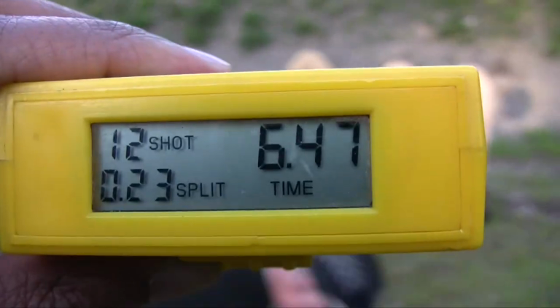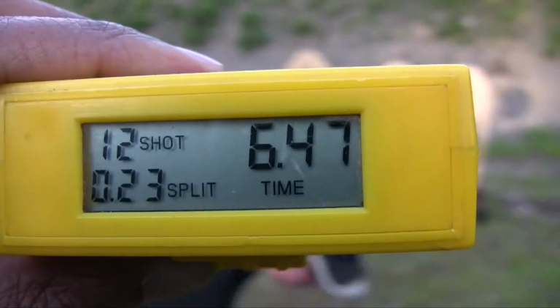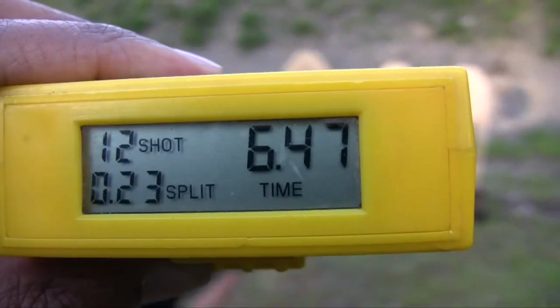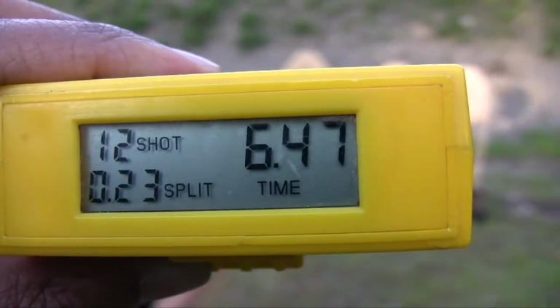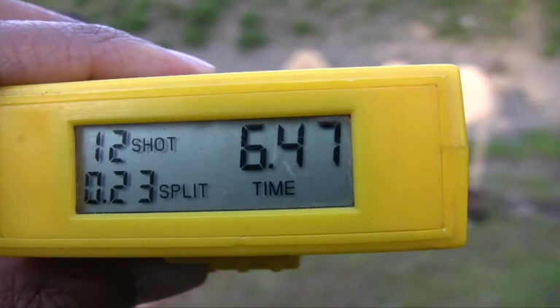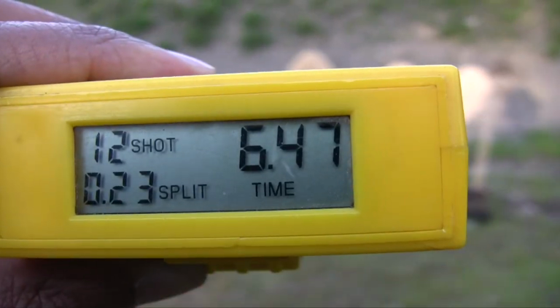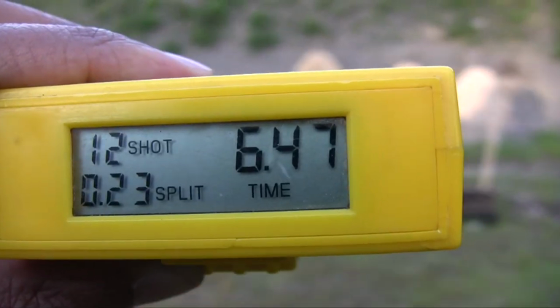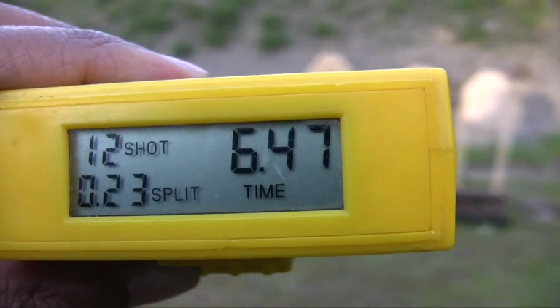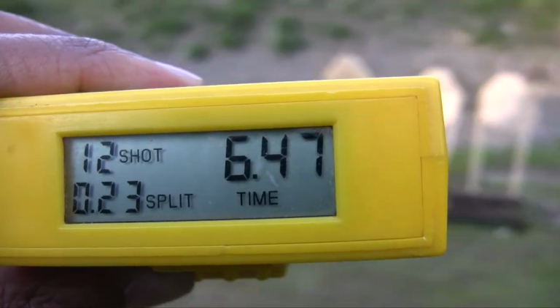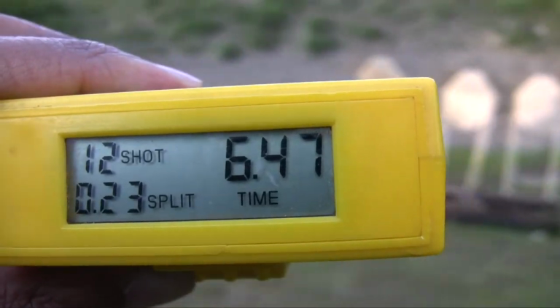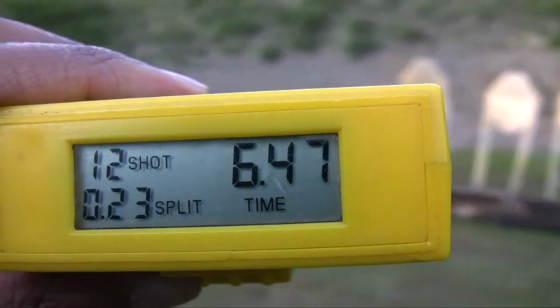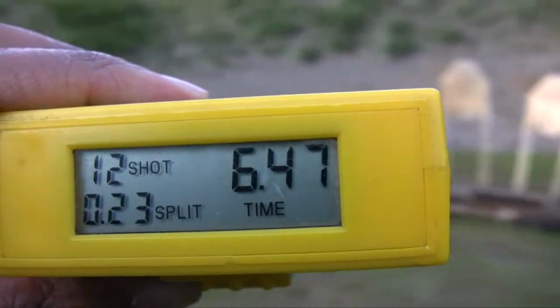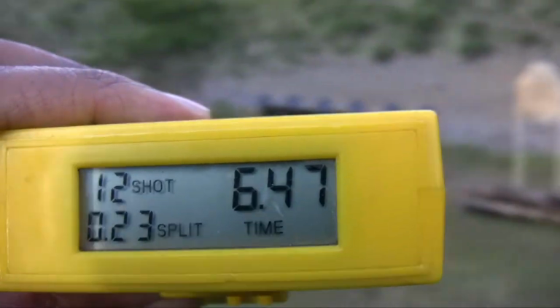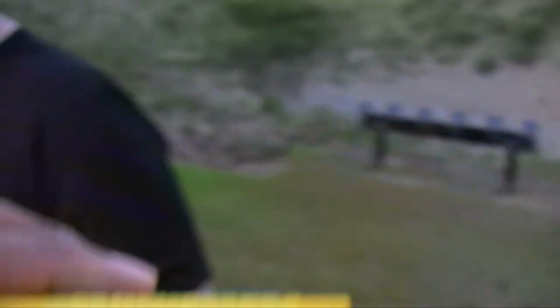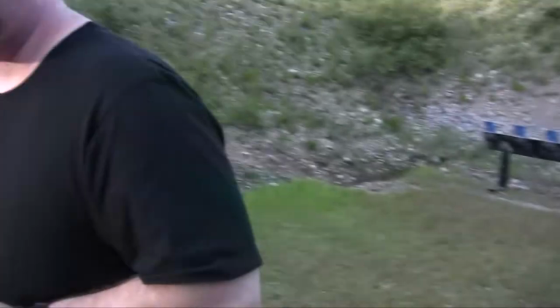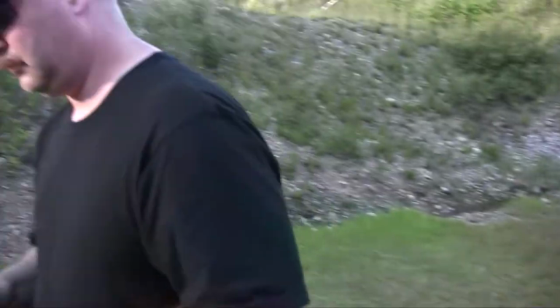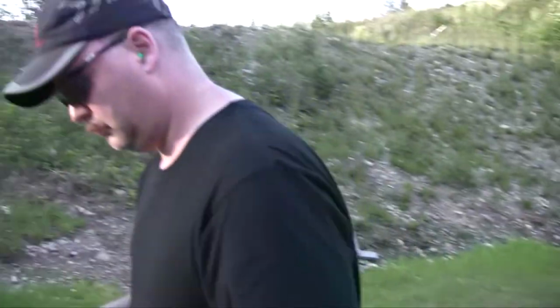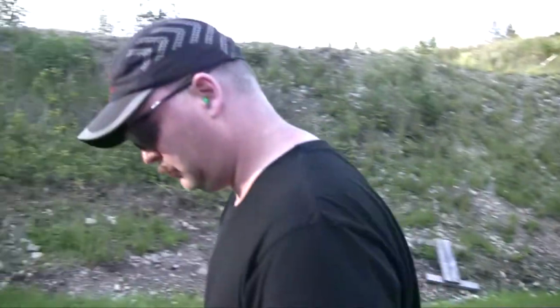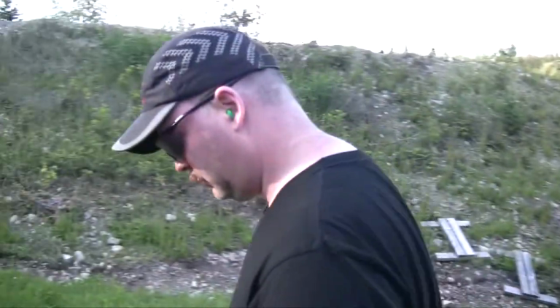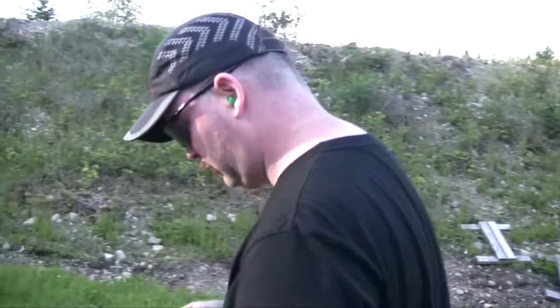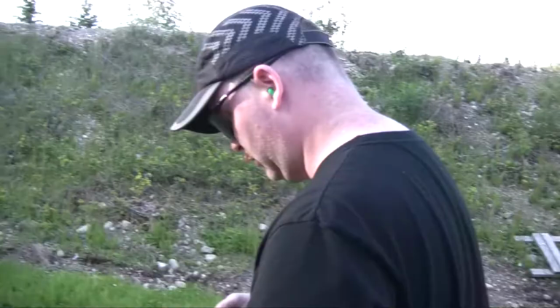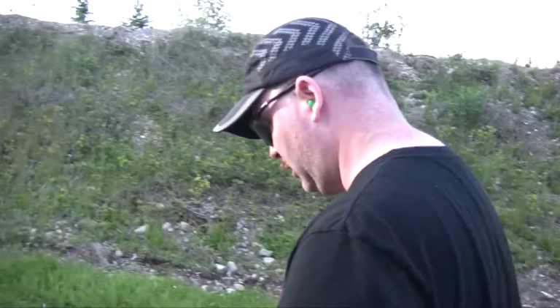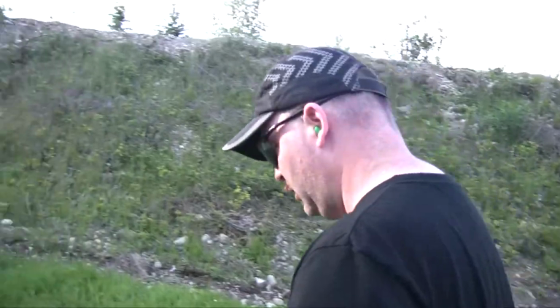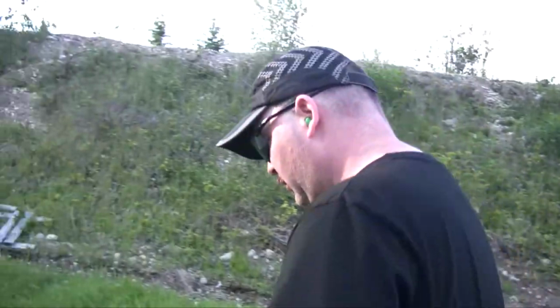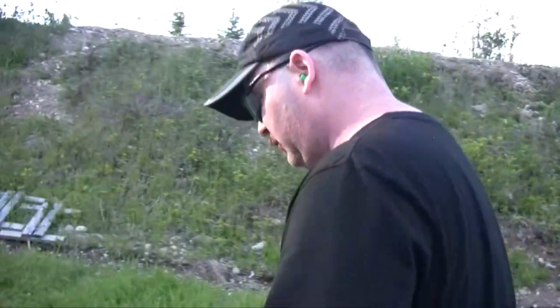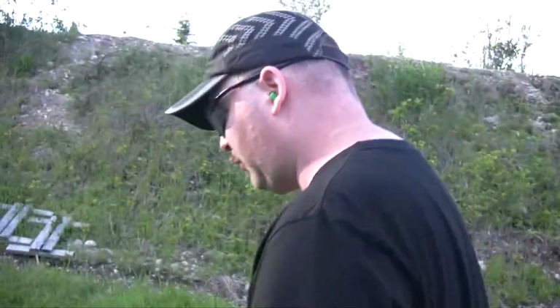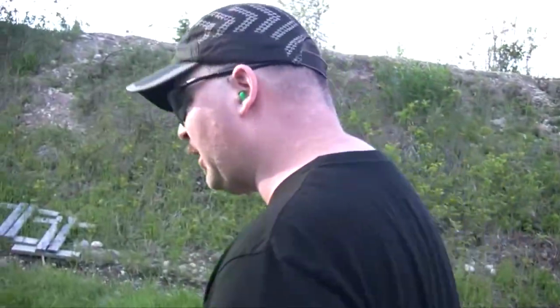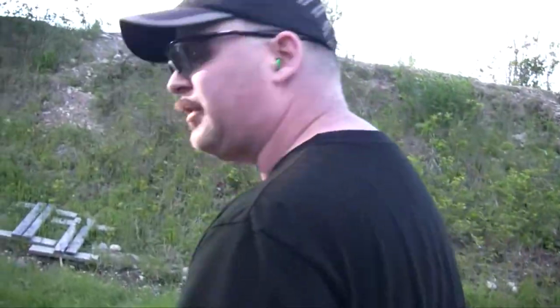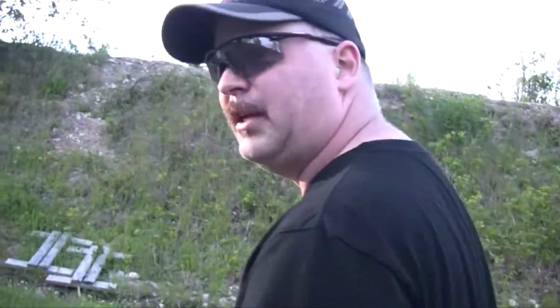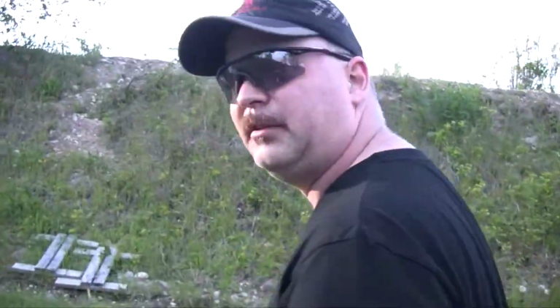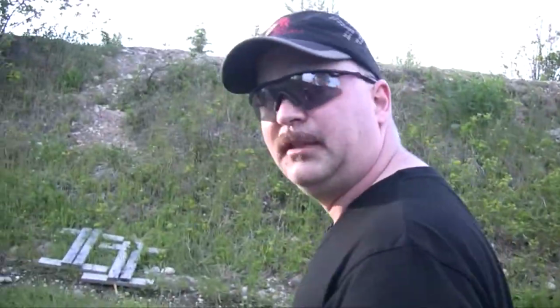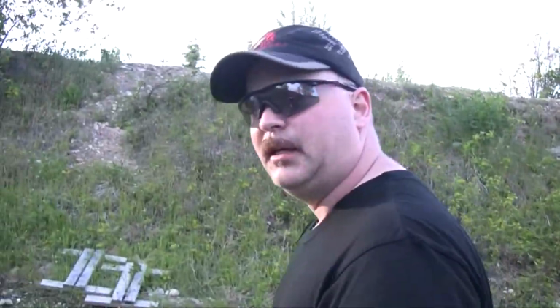Is that better? 647. For practice night, I'll take that.